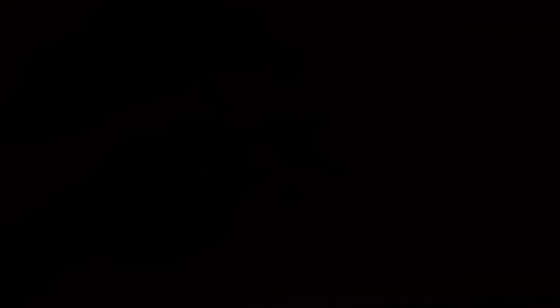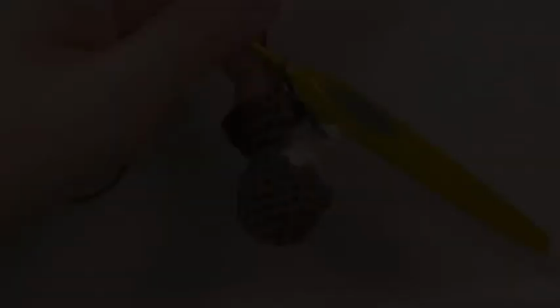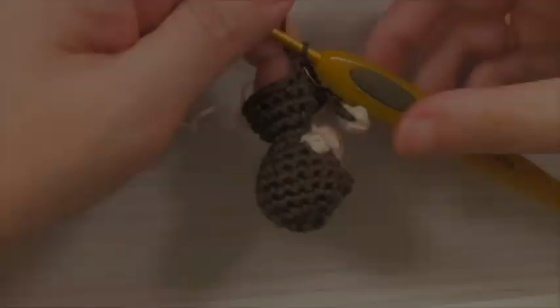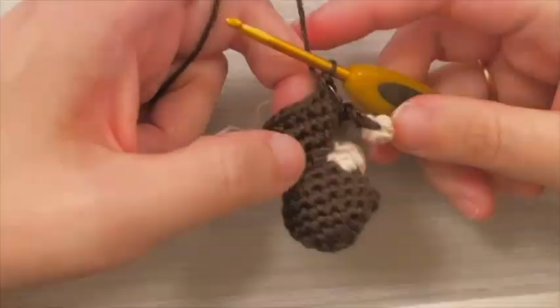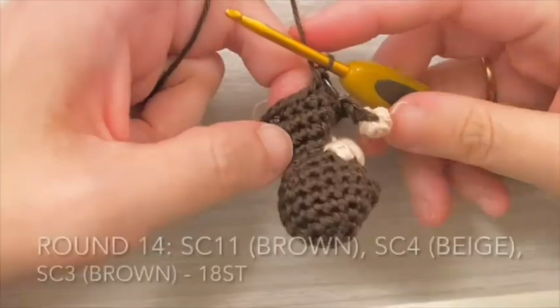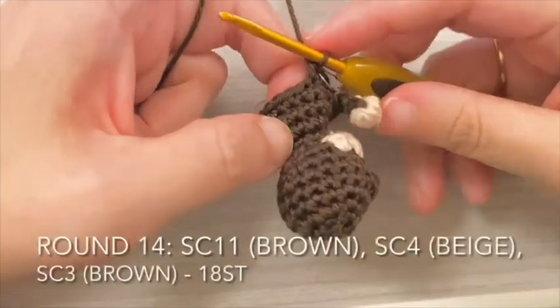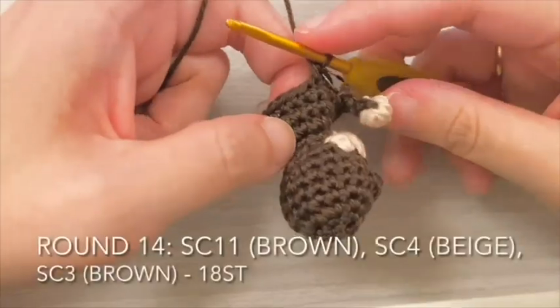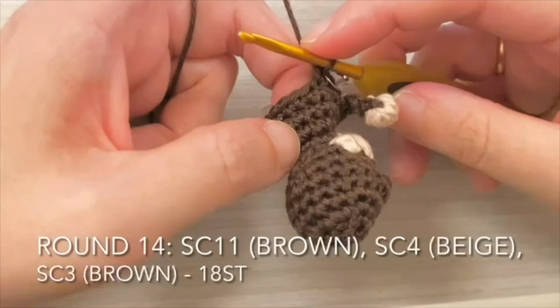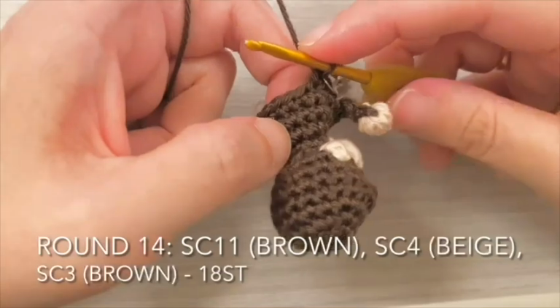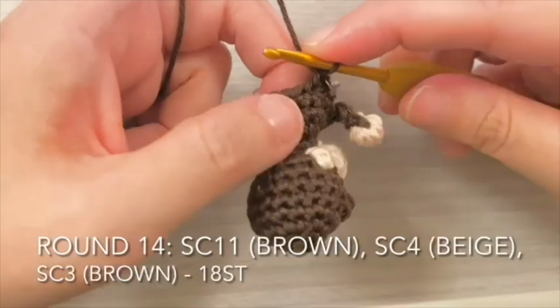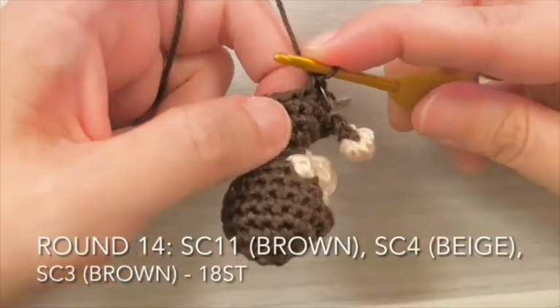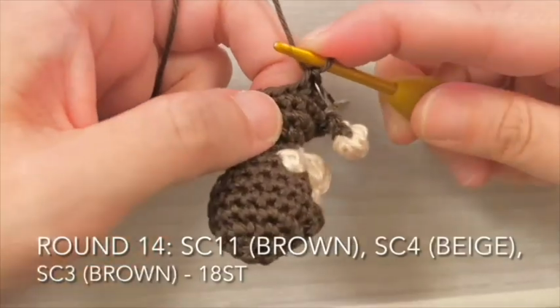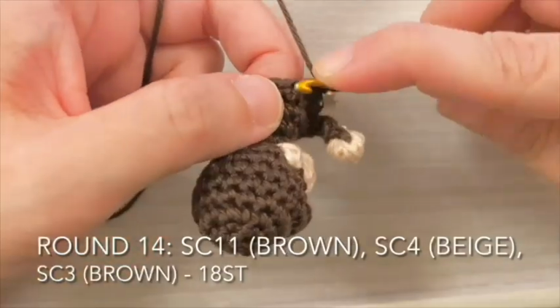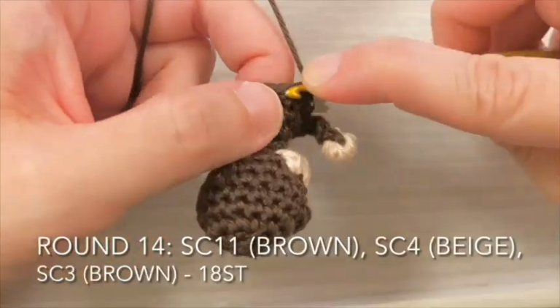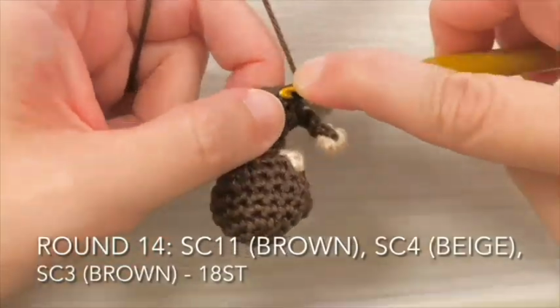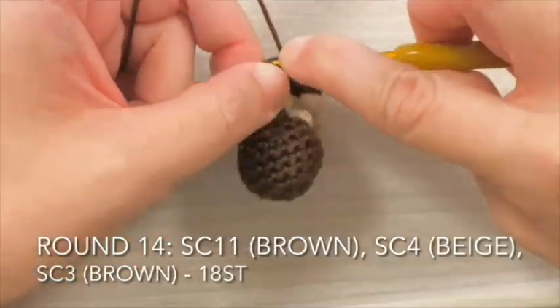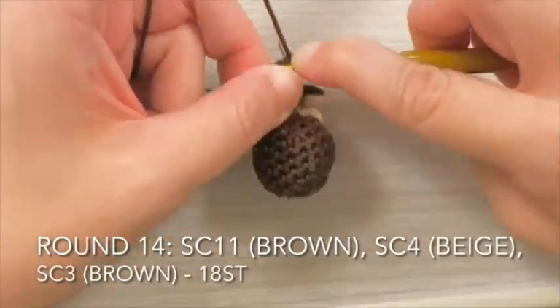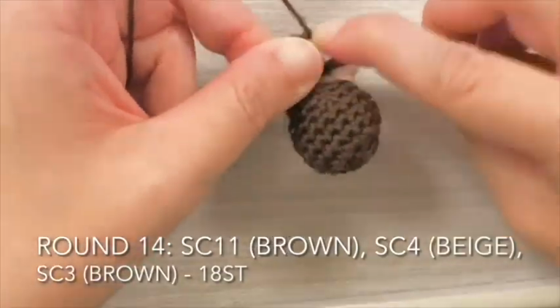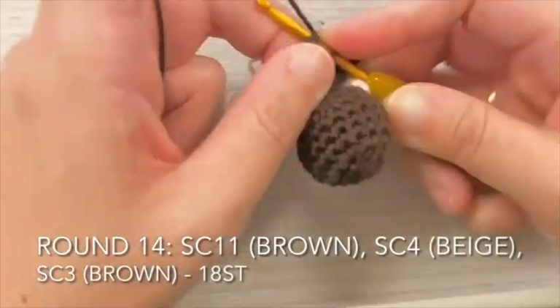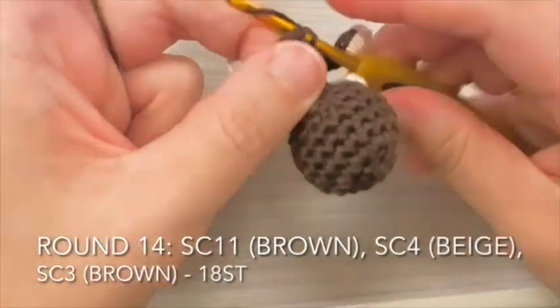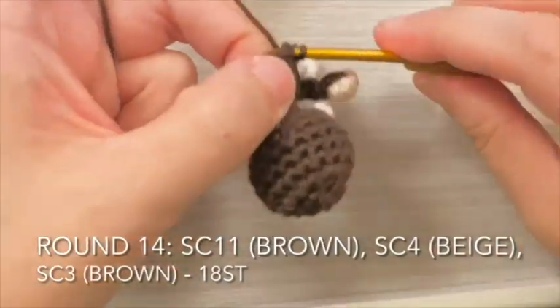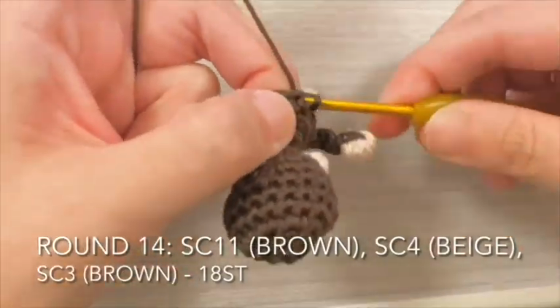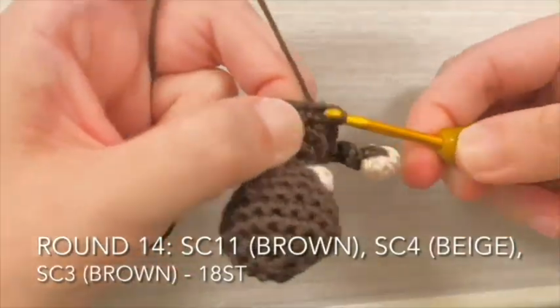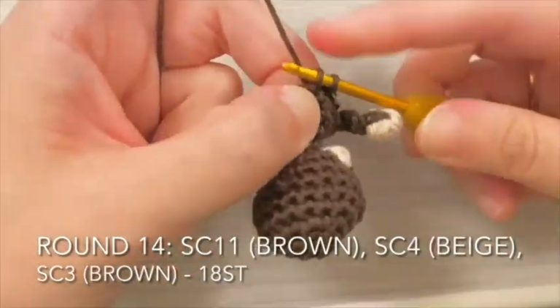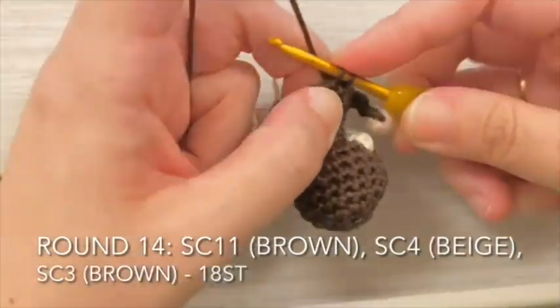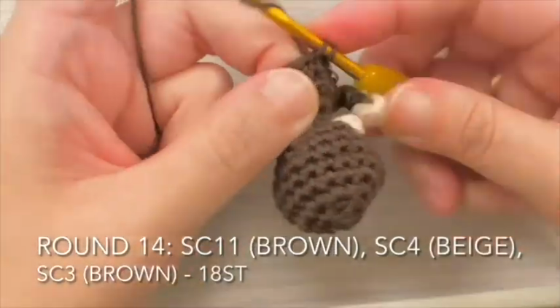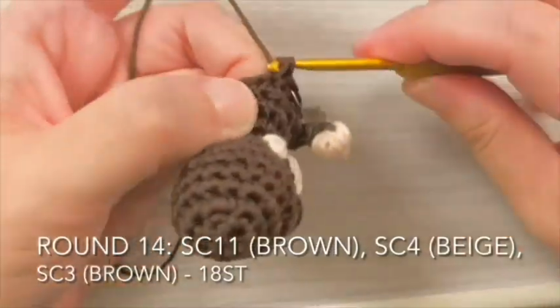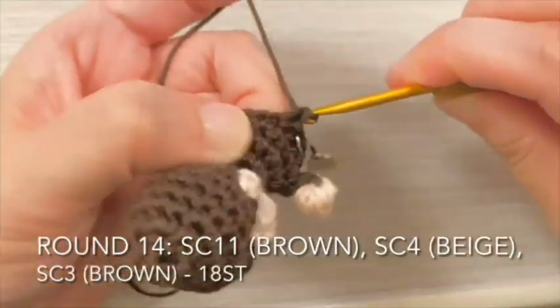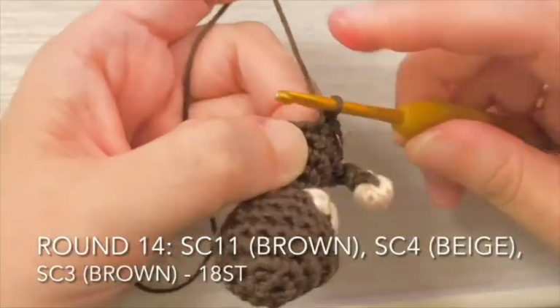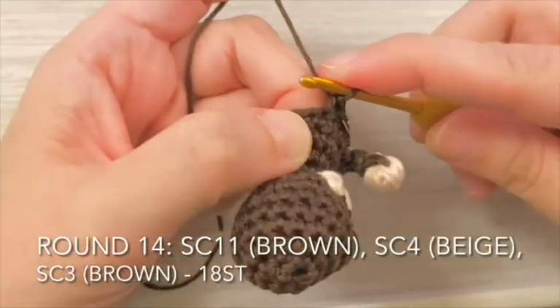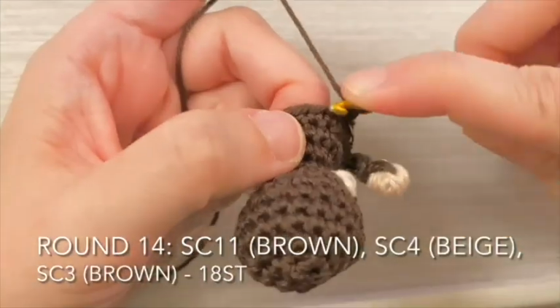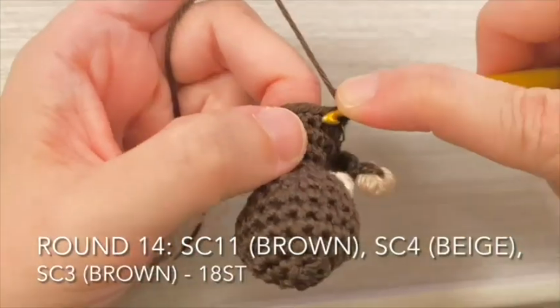For round 14, single crochet 11 stitches in brown, then 4 stitches in beige, then 3 stitches in brown again.